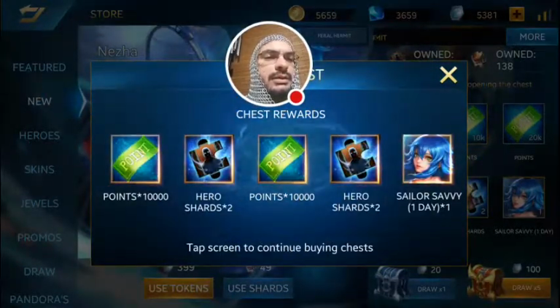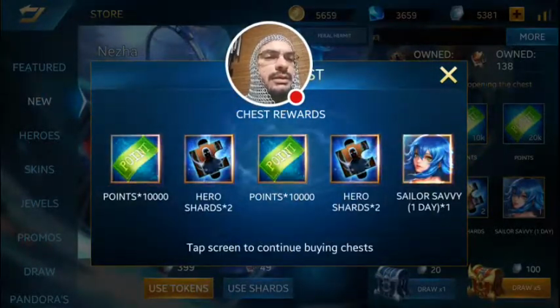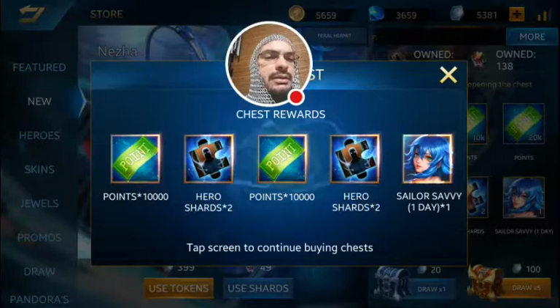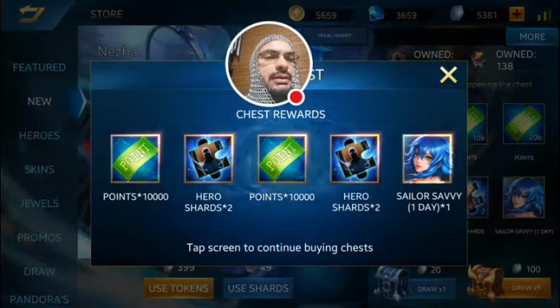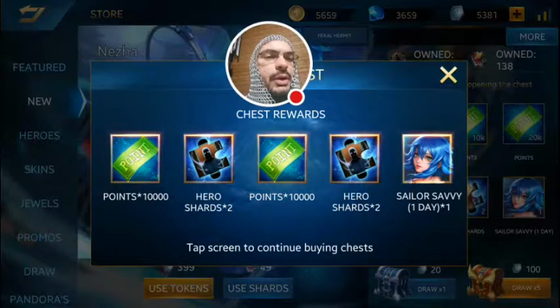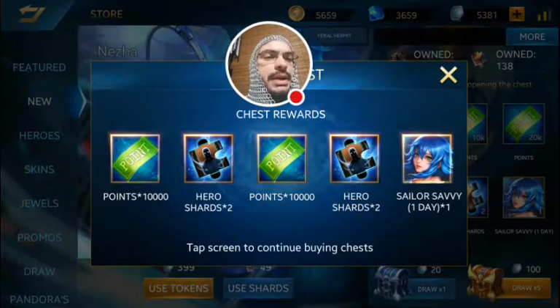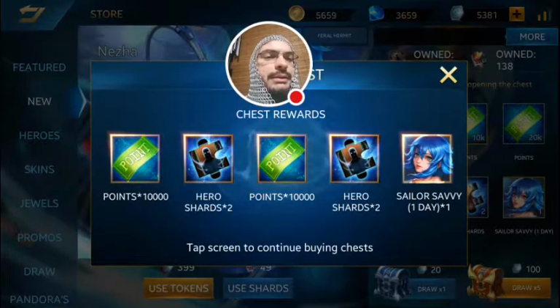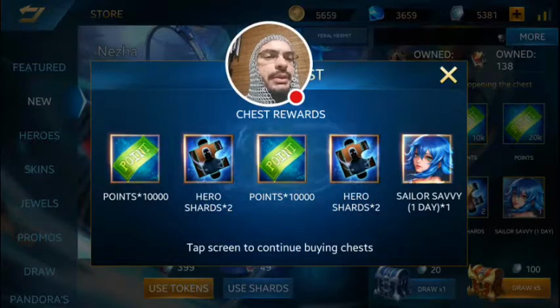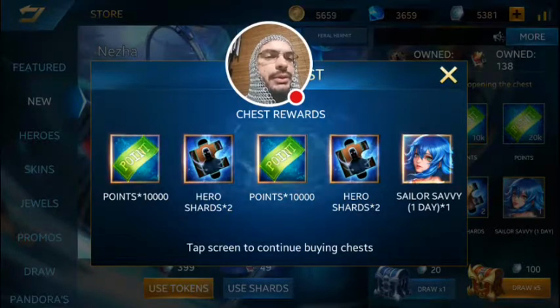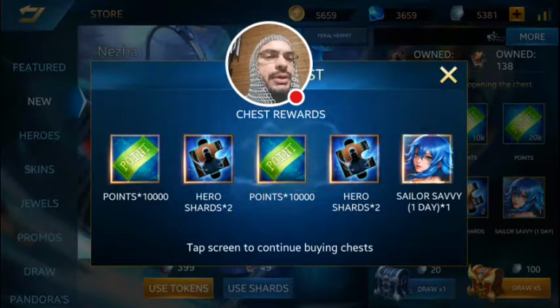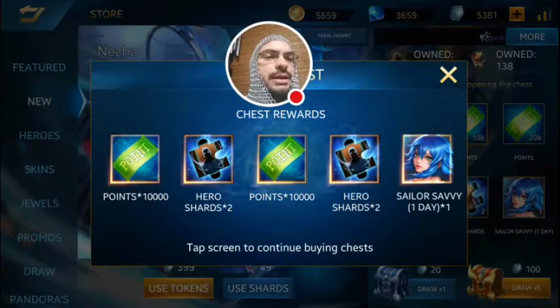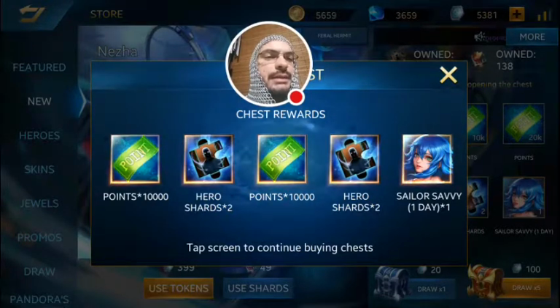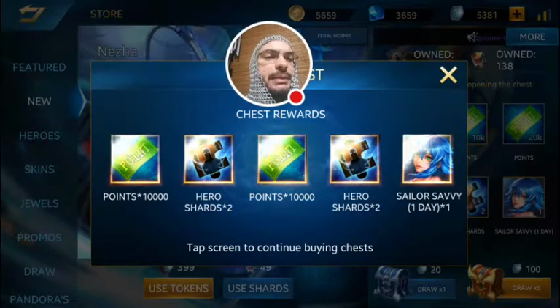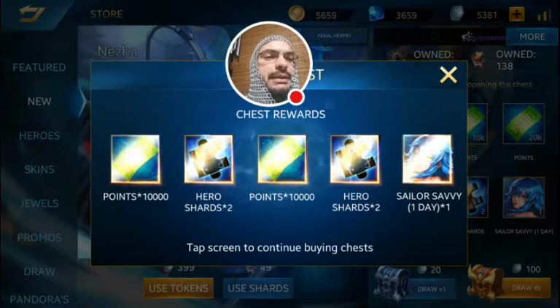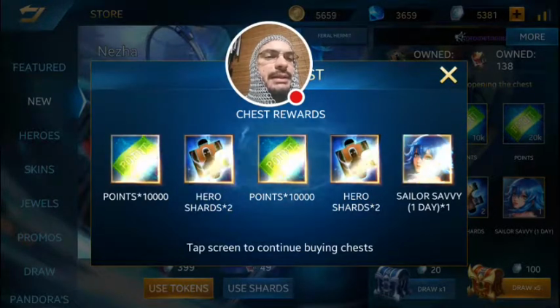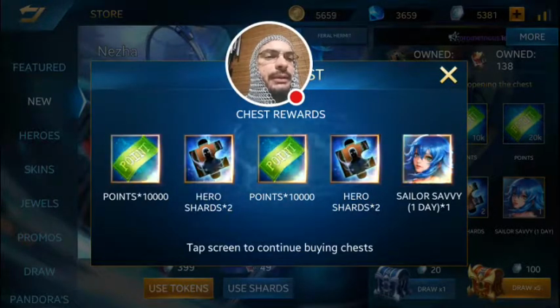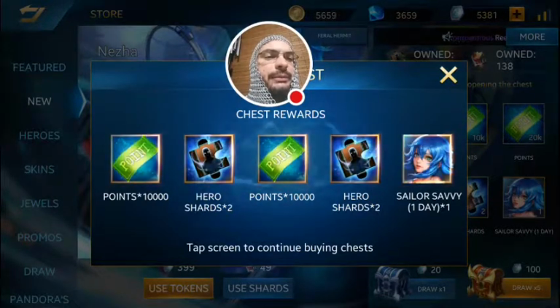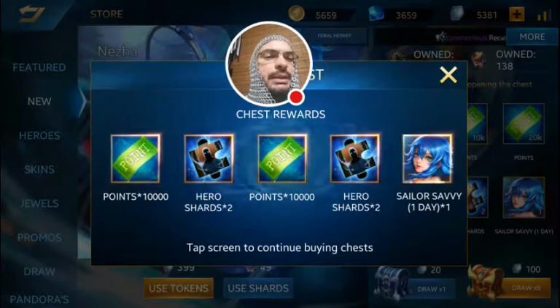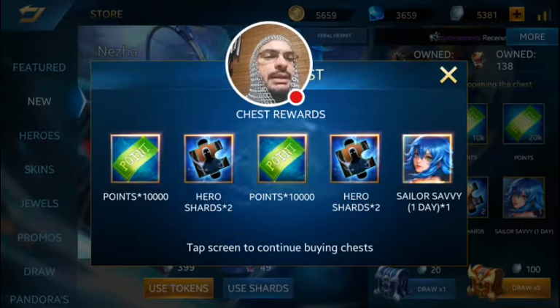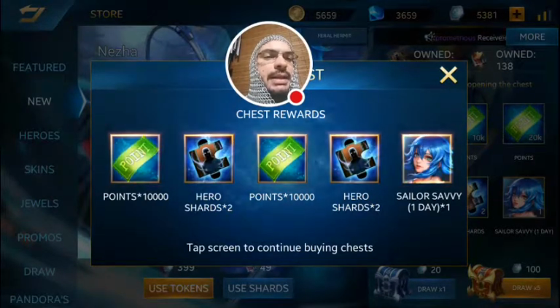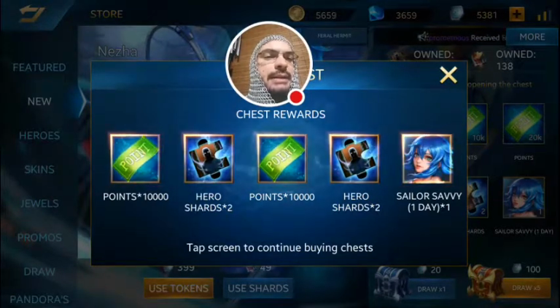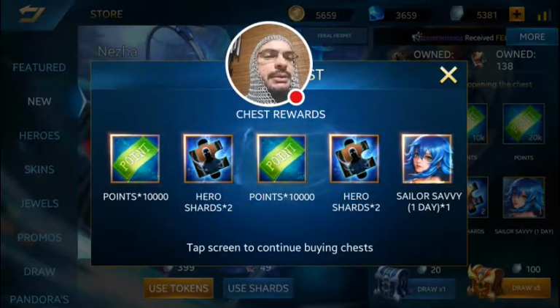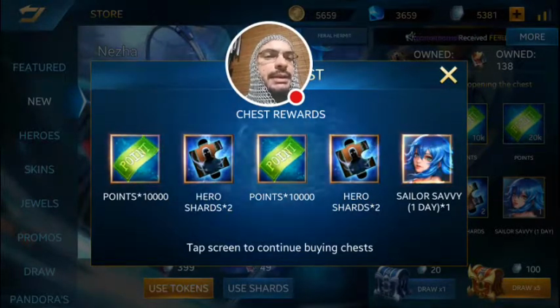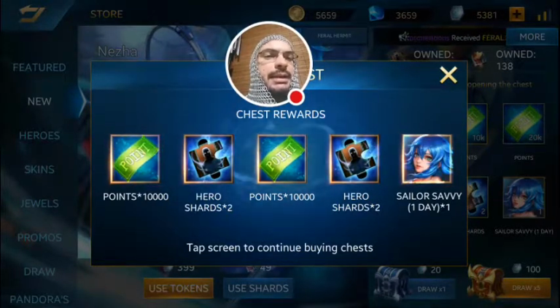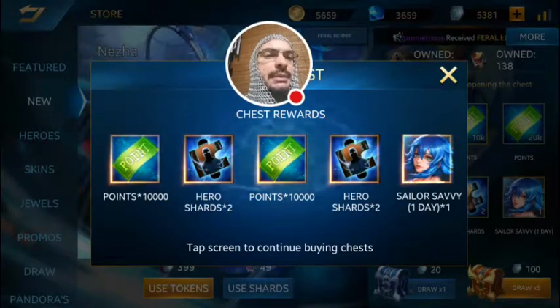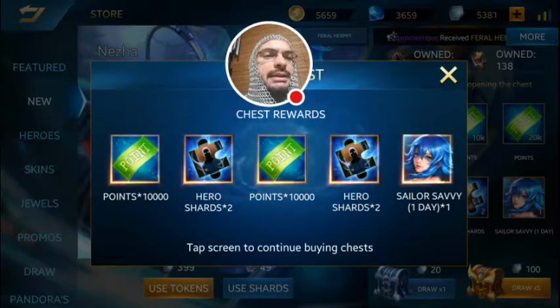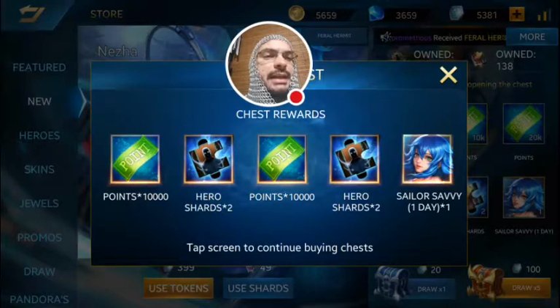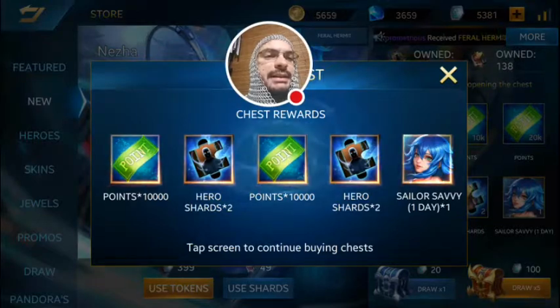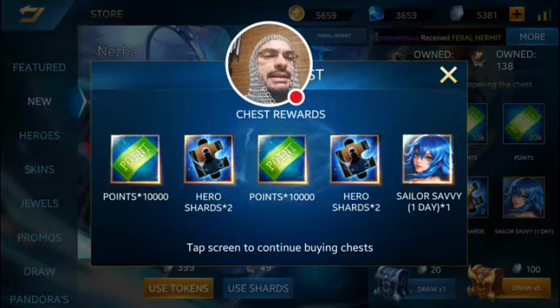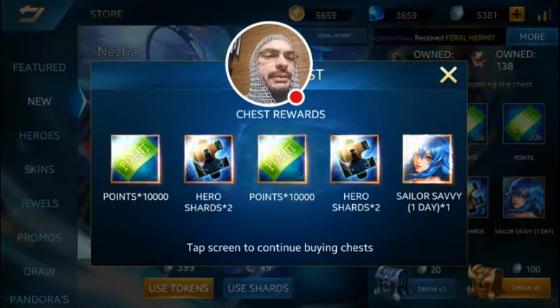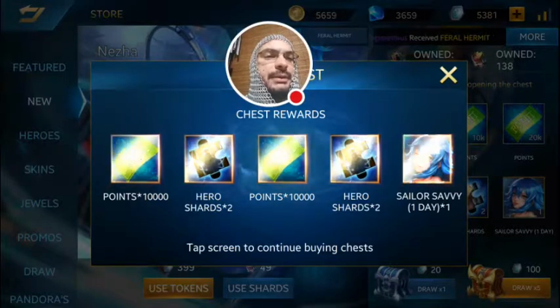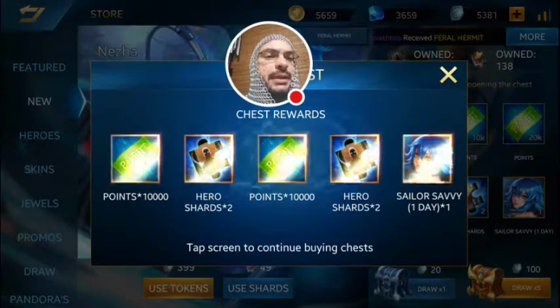Okay, hero shards put us at a dollar forty, and the two 10k points put us at a dollar sixty on three tries.